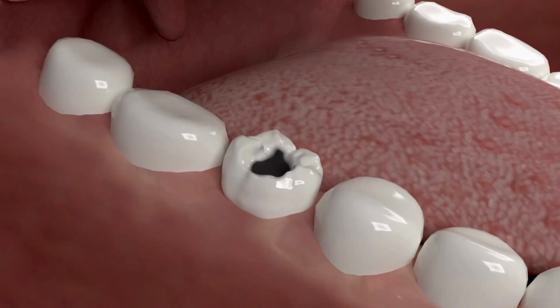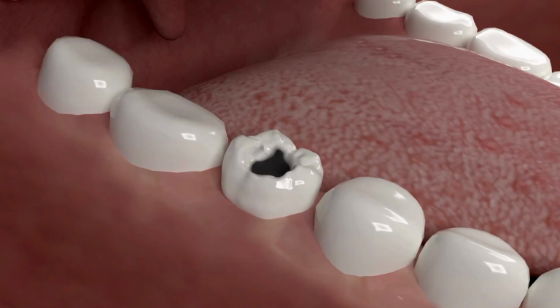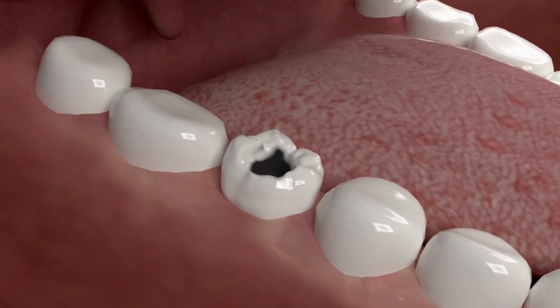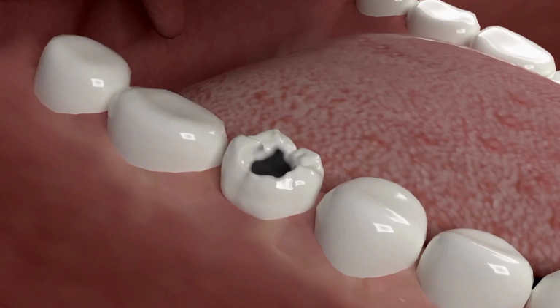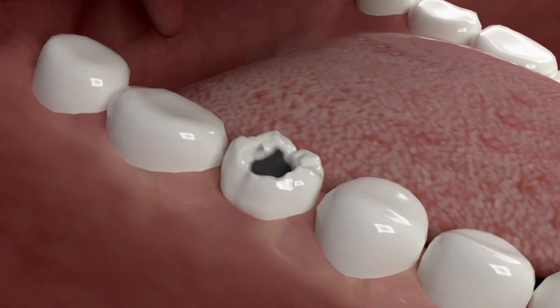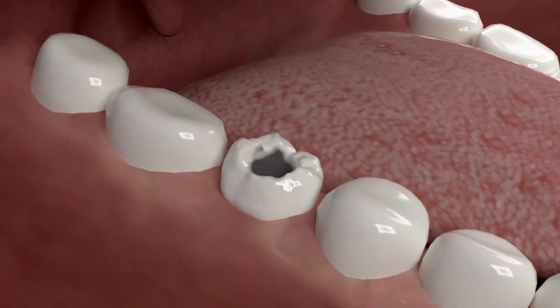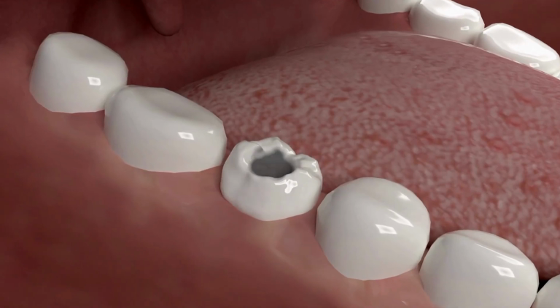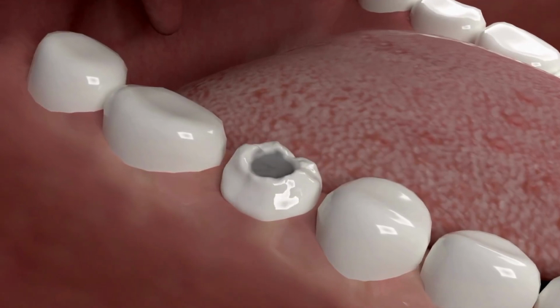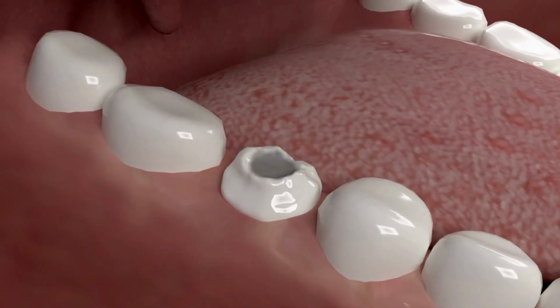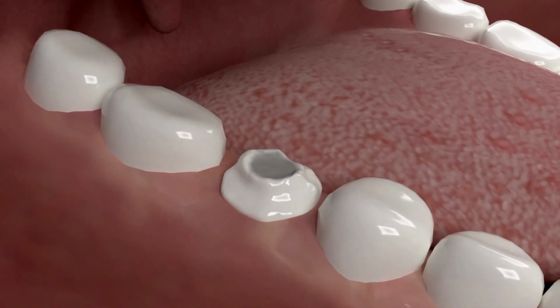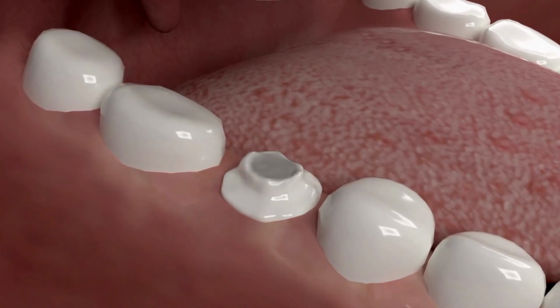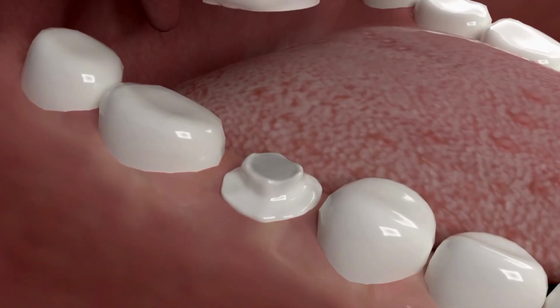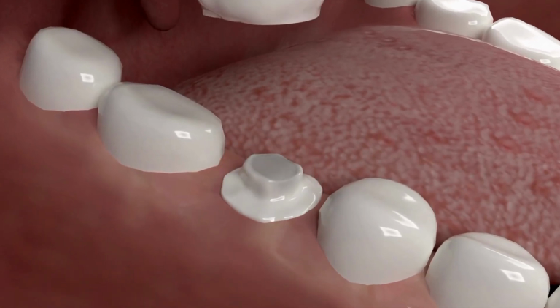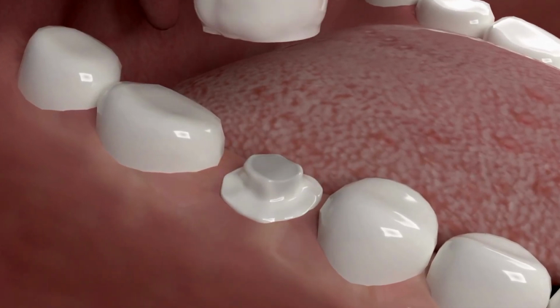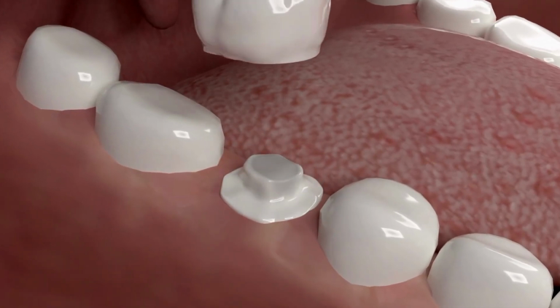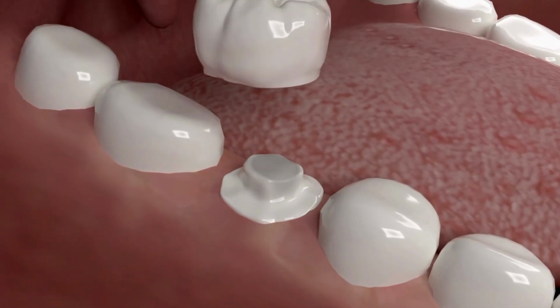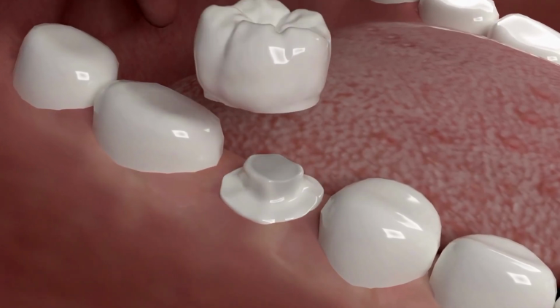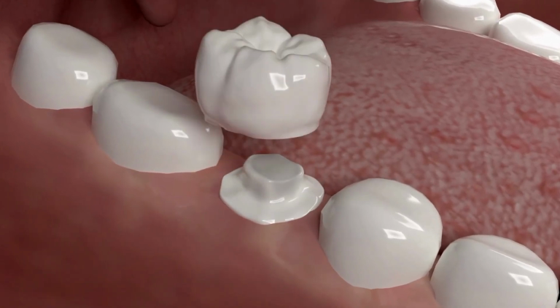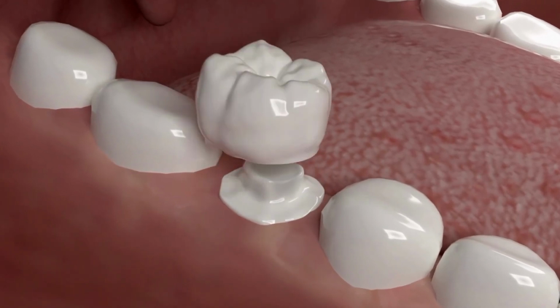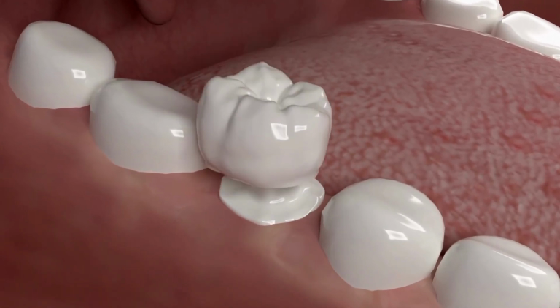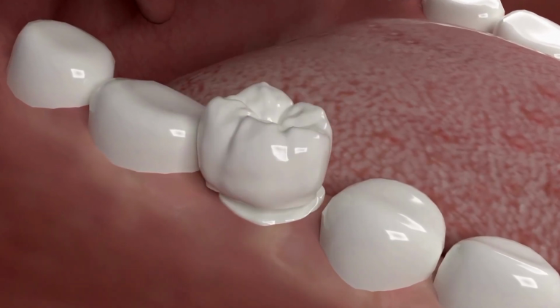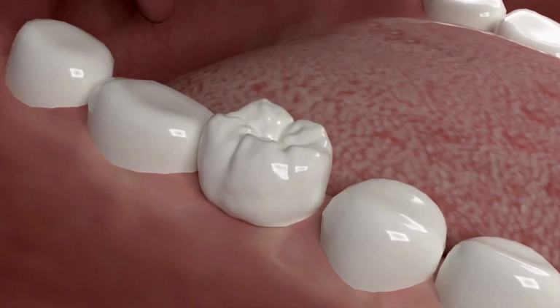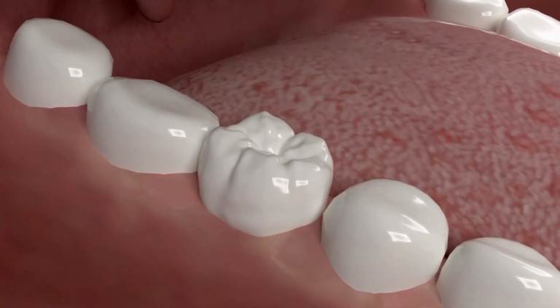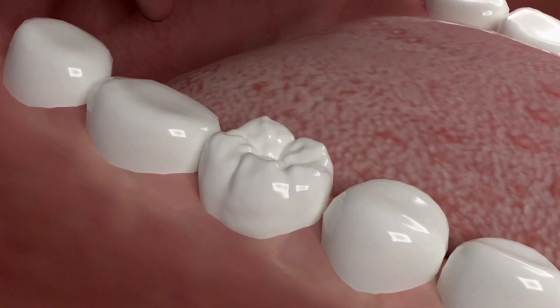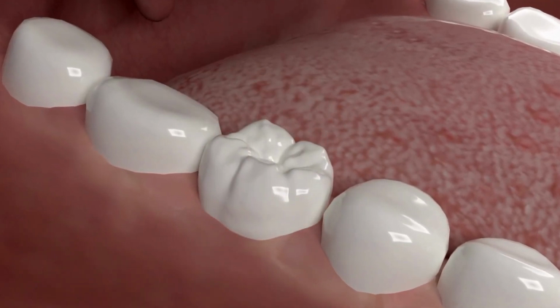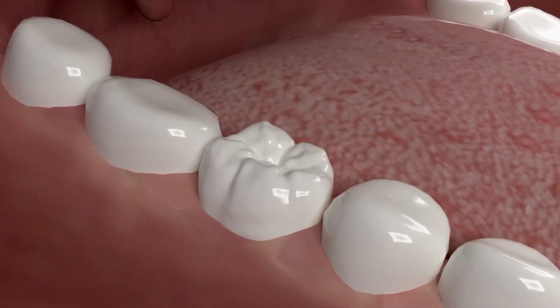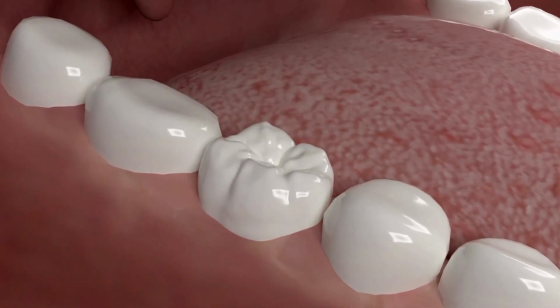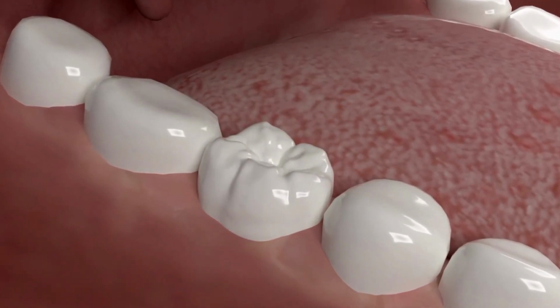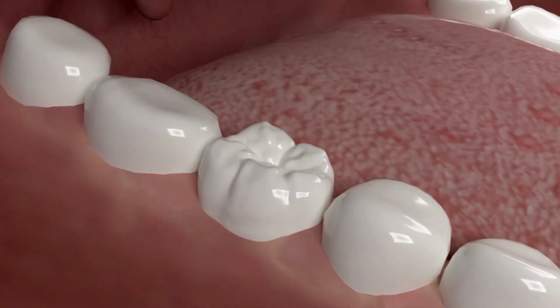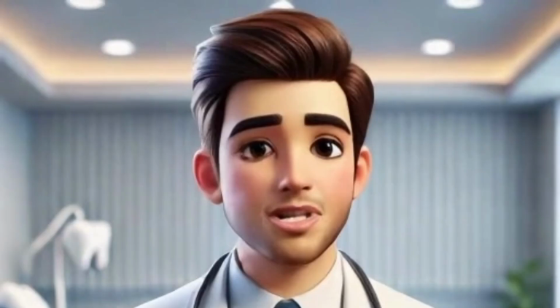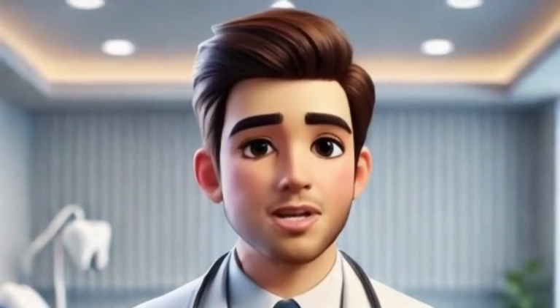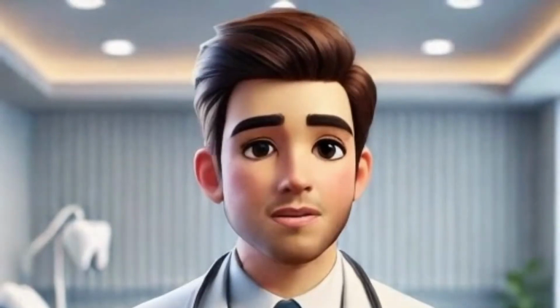In this video, I will show you the full dental crown procedure — the most important steps you need to know.